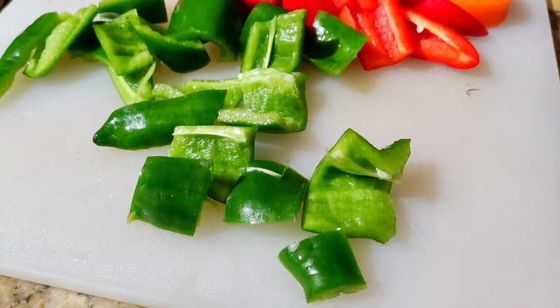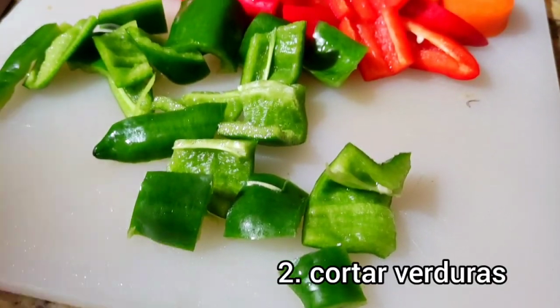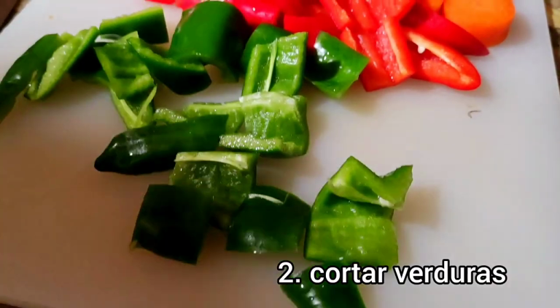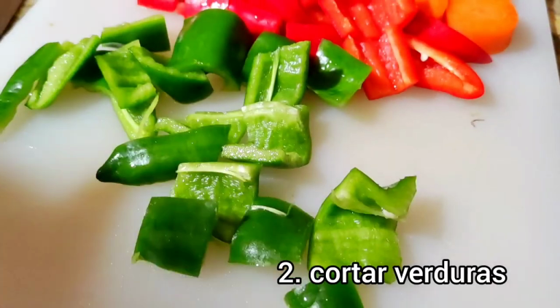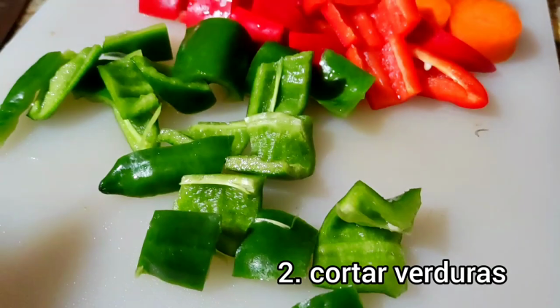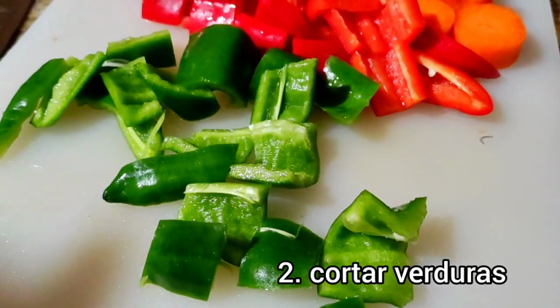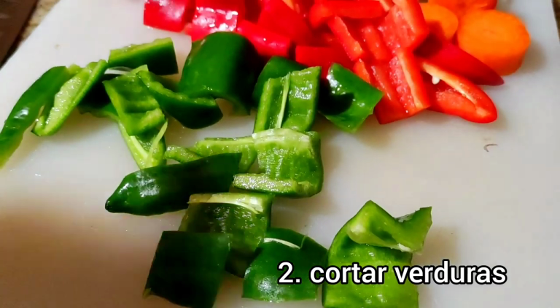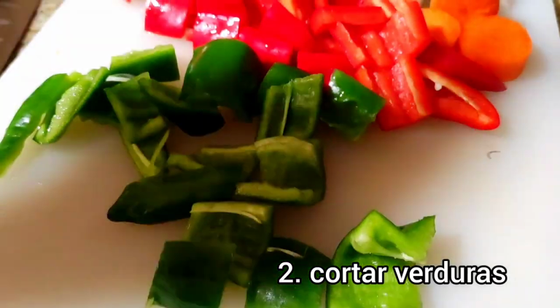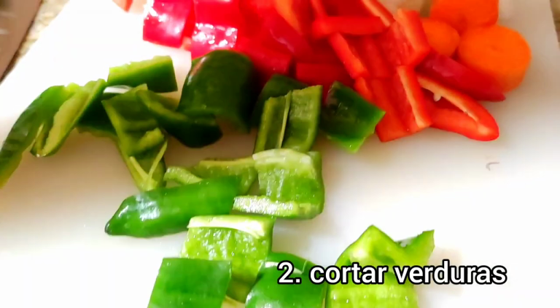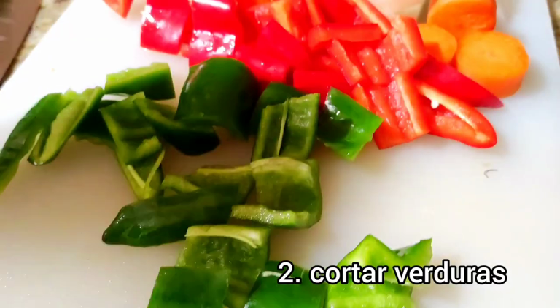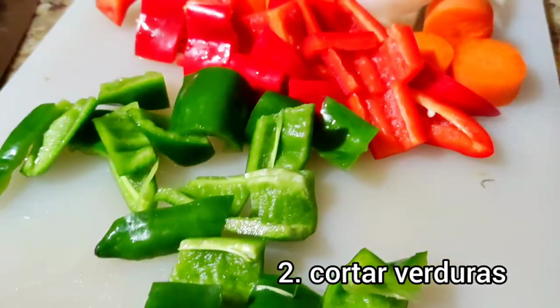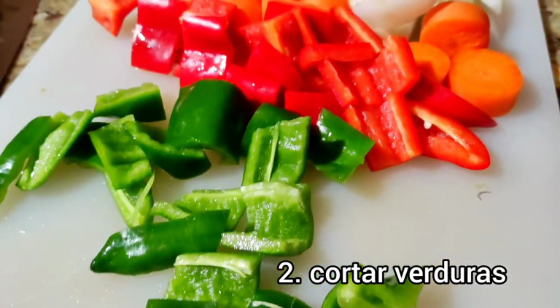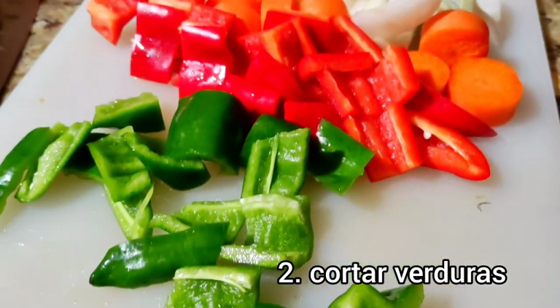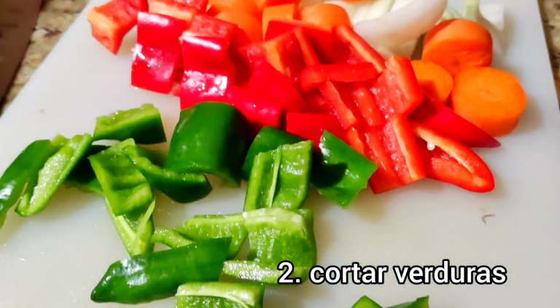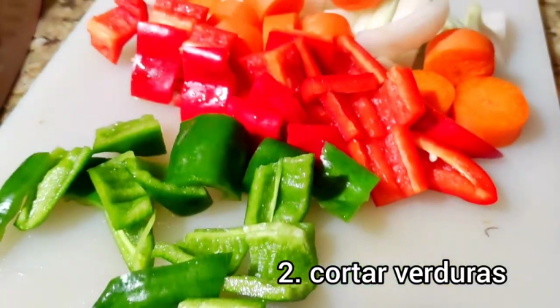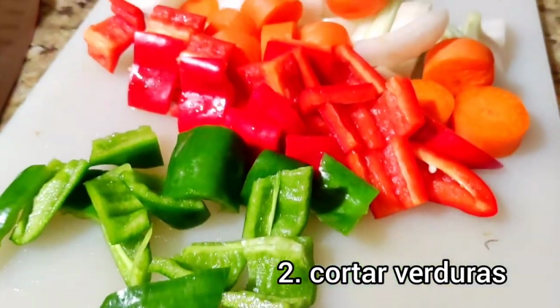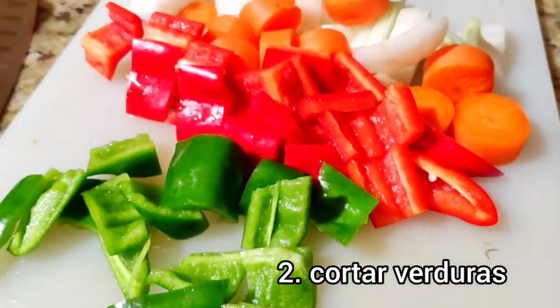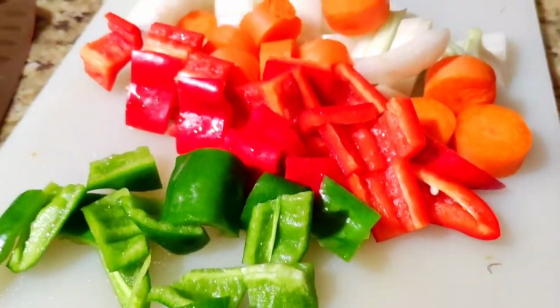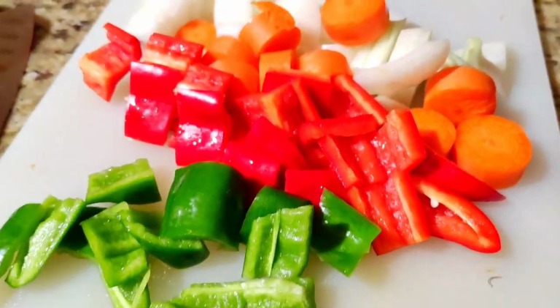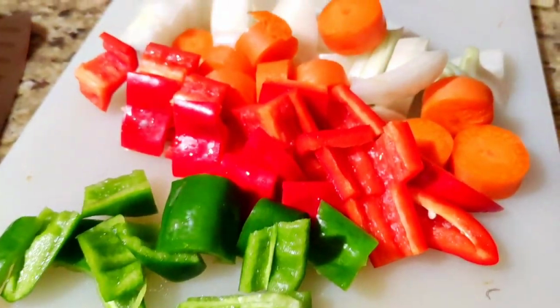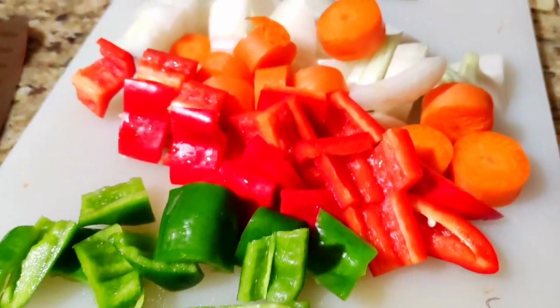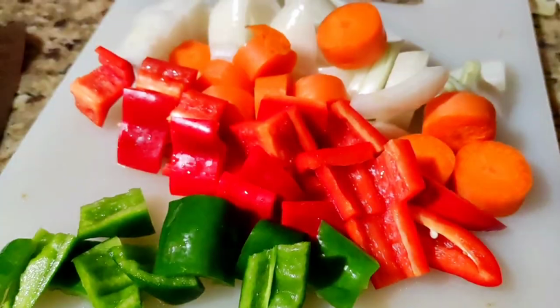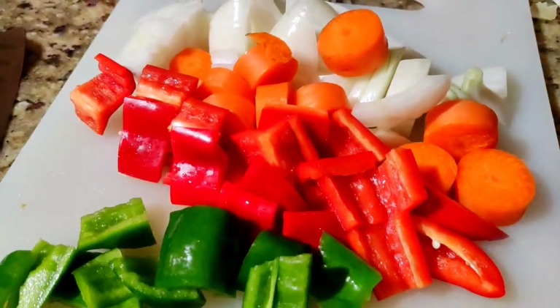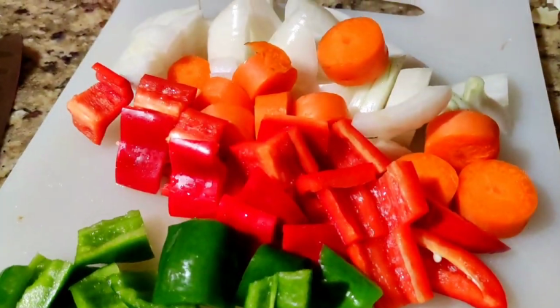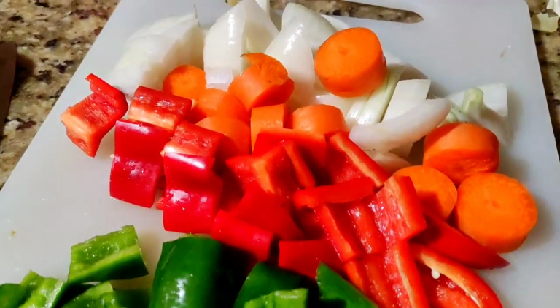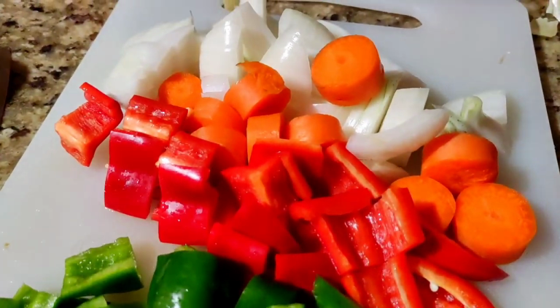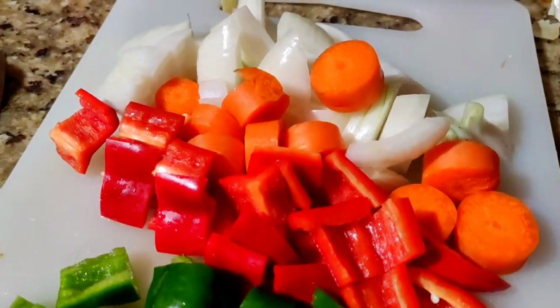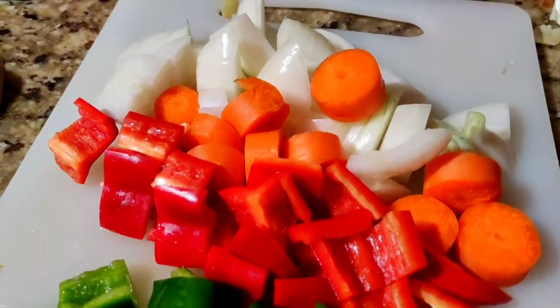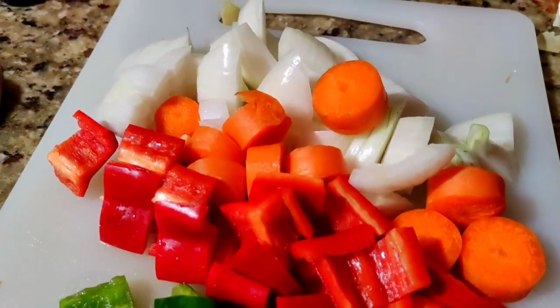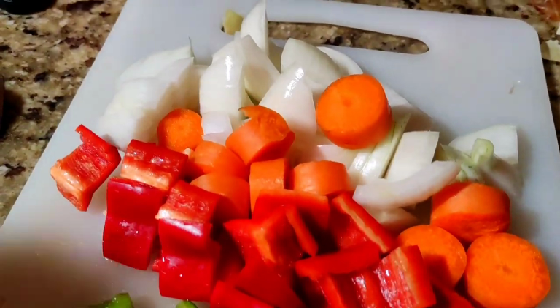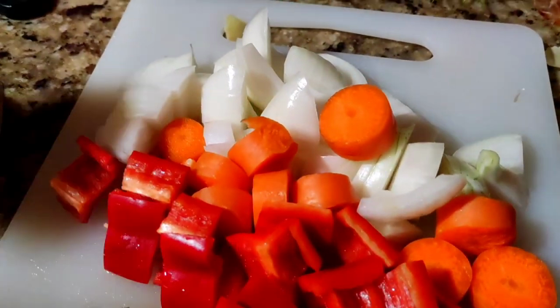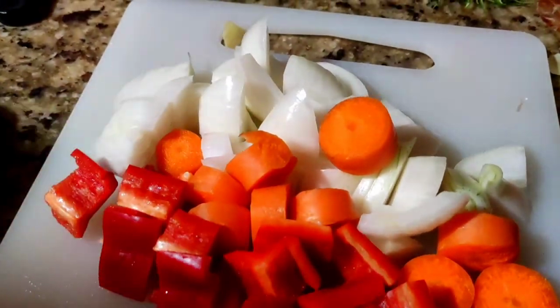We have cut the vegetables — the zanahoria and the red and green pimiento — in large pieces.